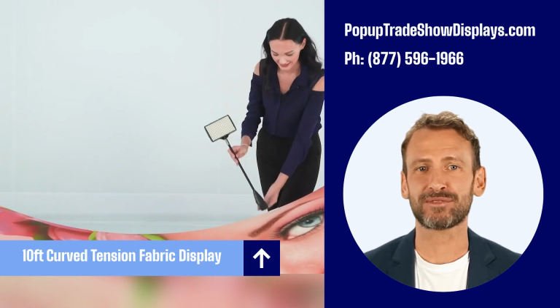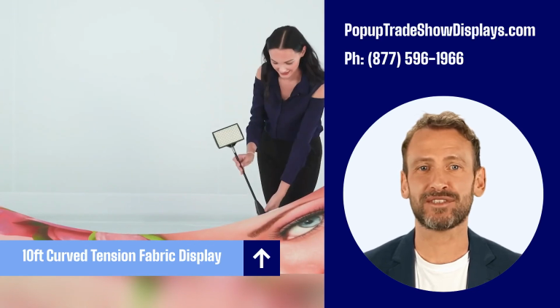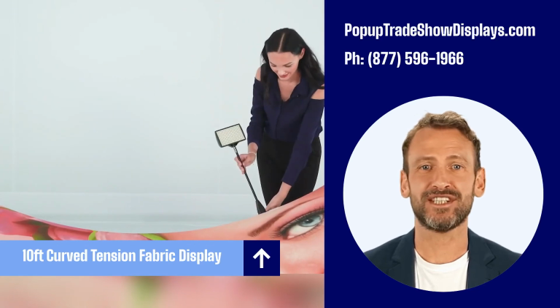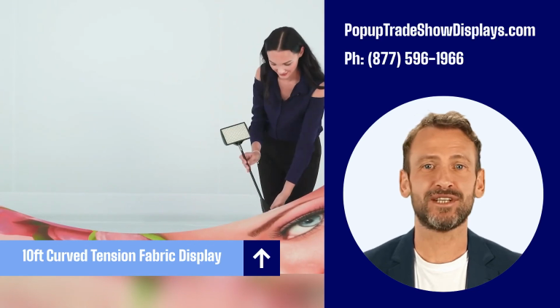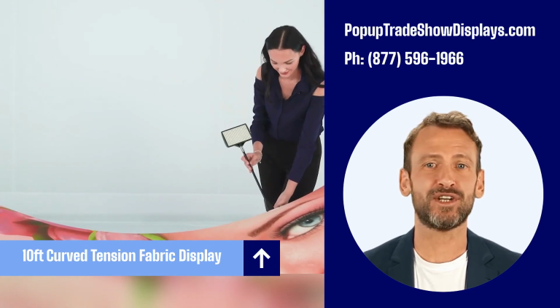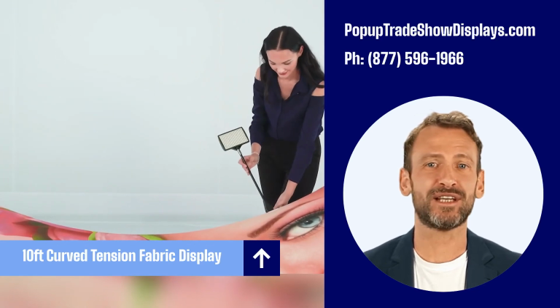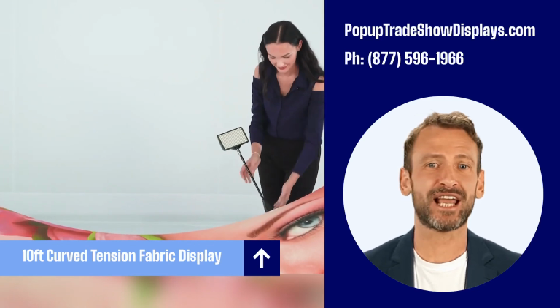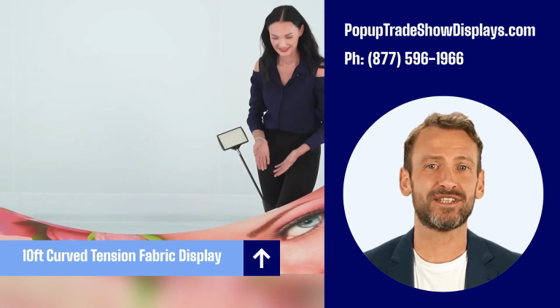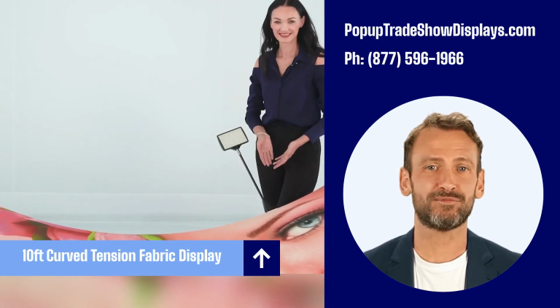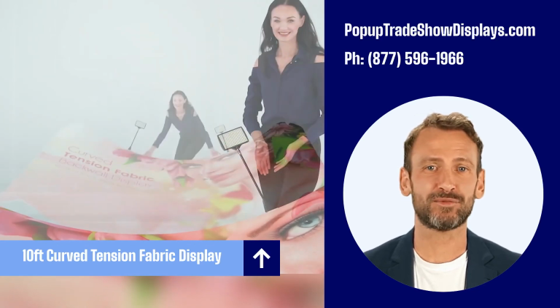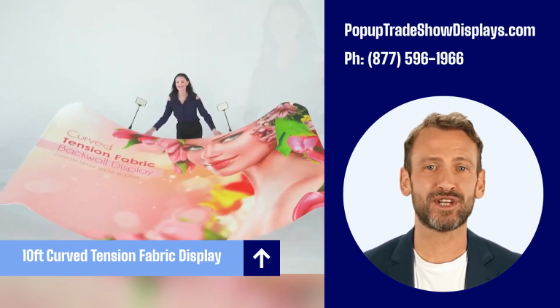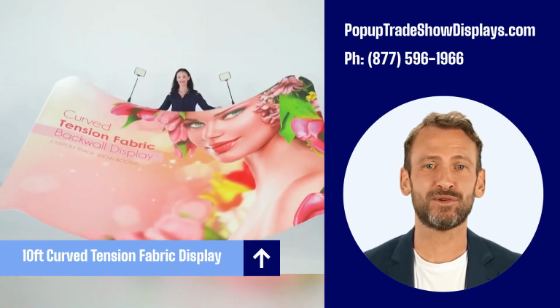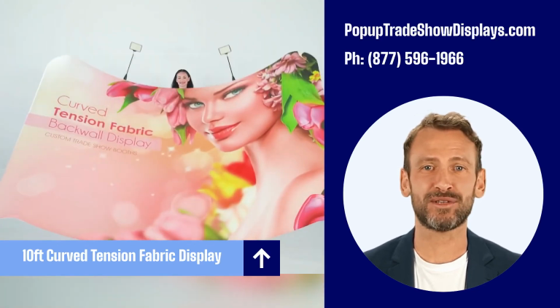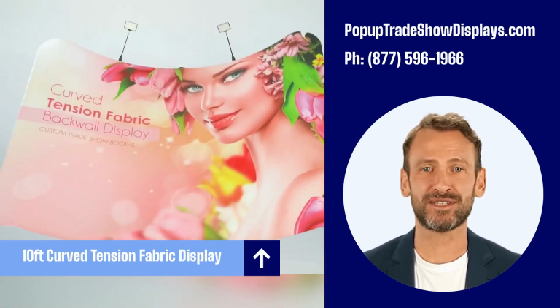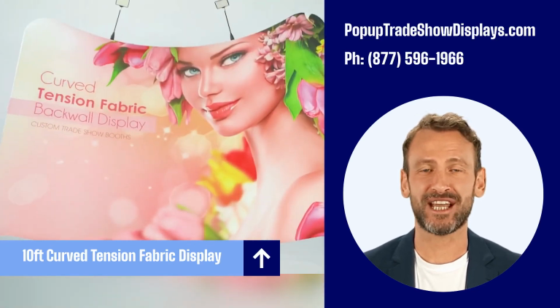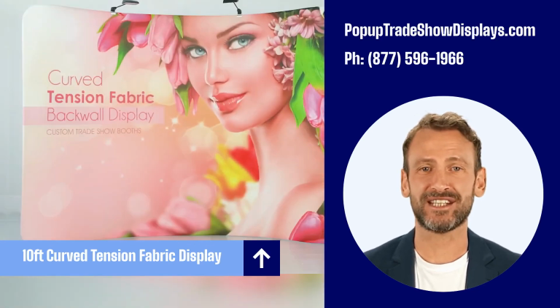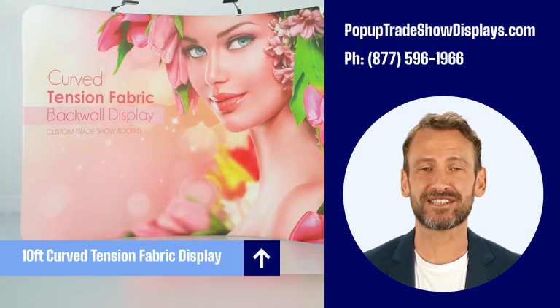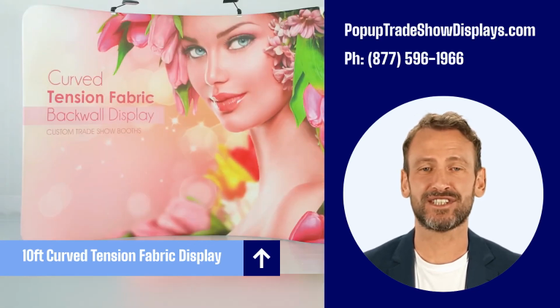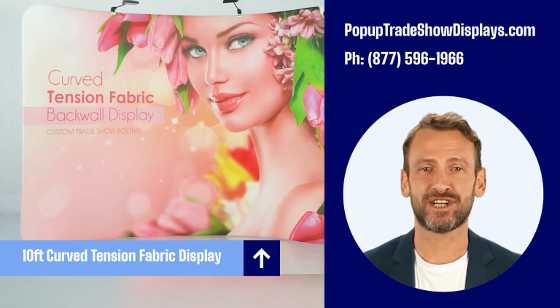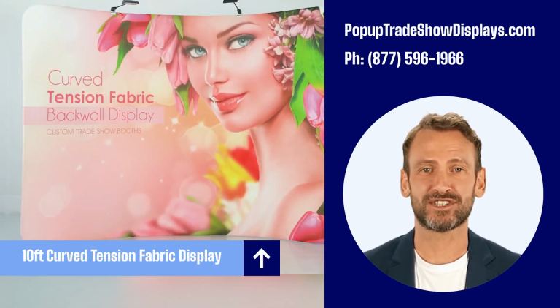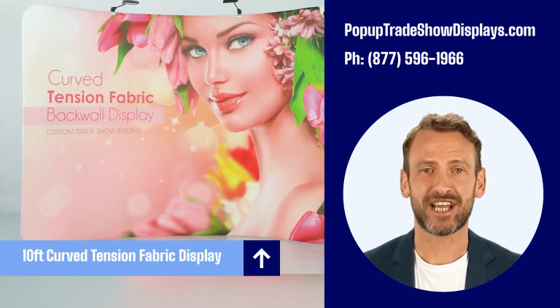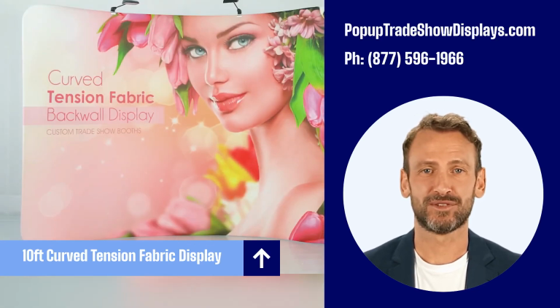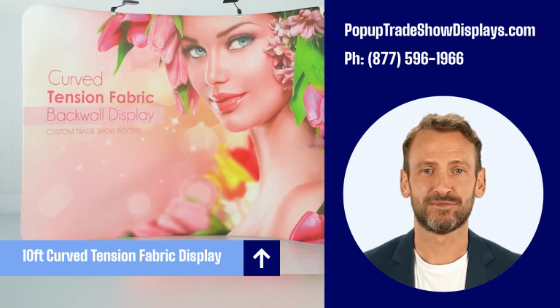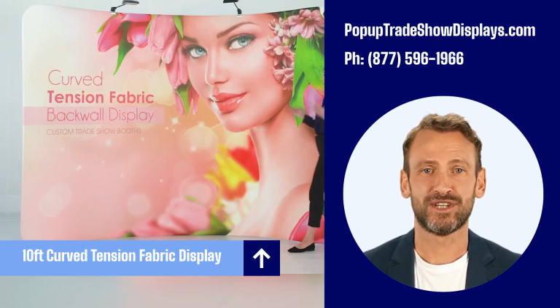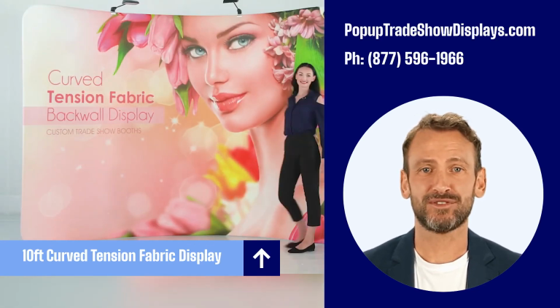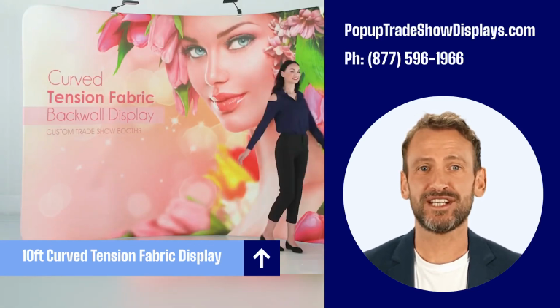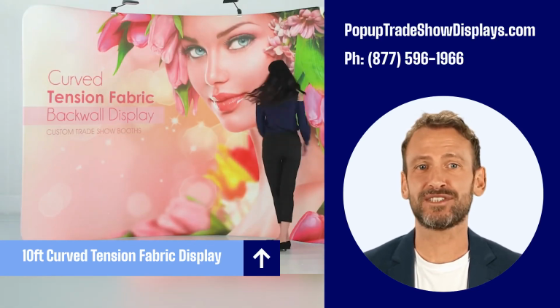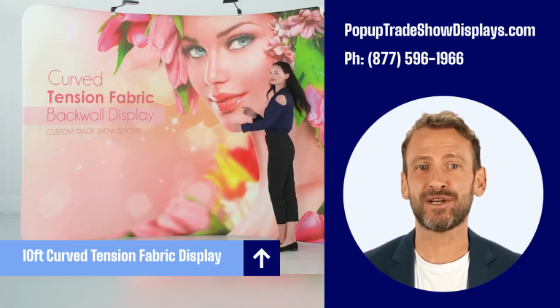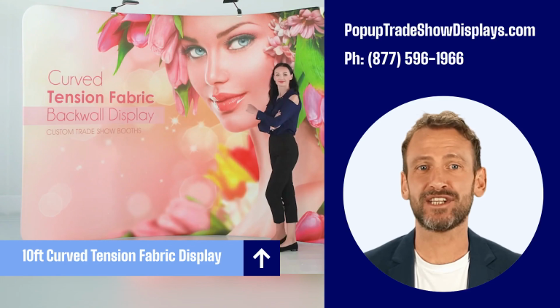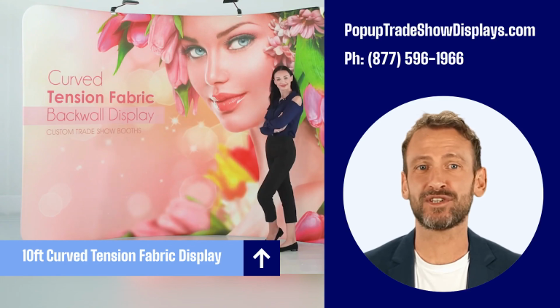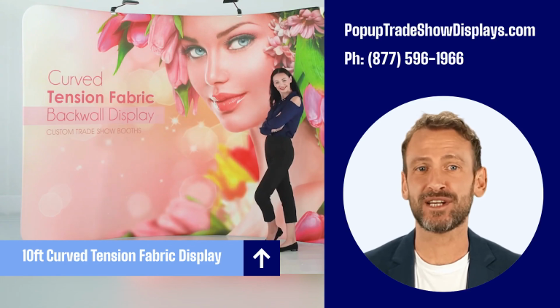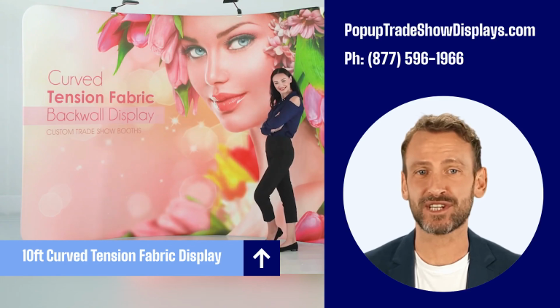The zipper, hidden from view, tightens the stretch fabric beautifully displaying your image.